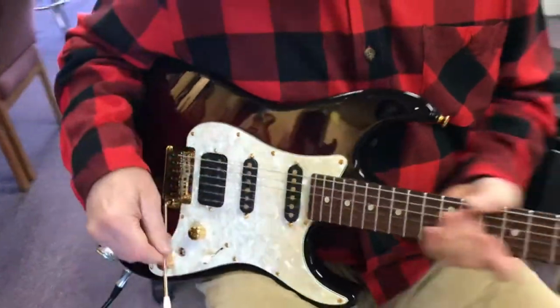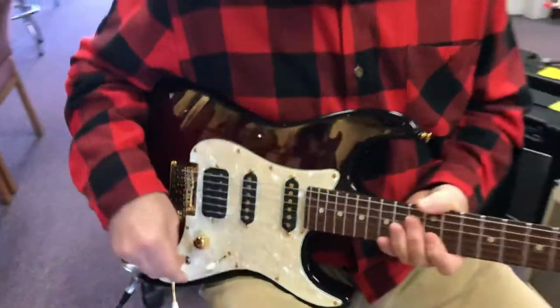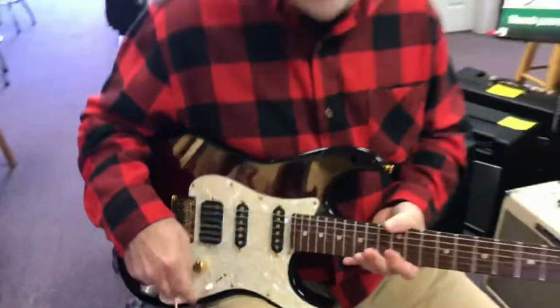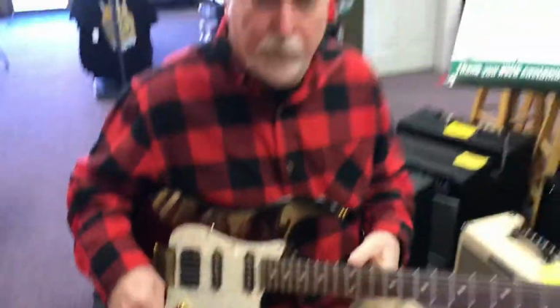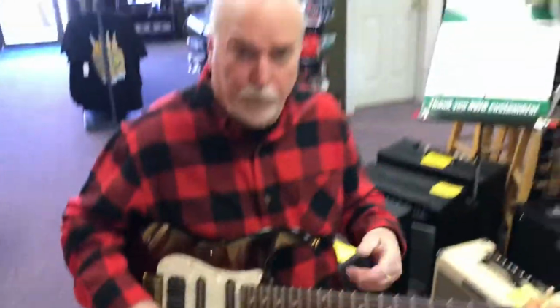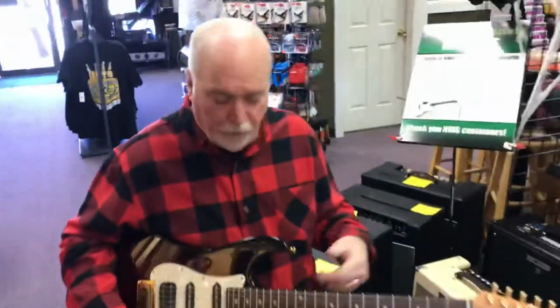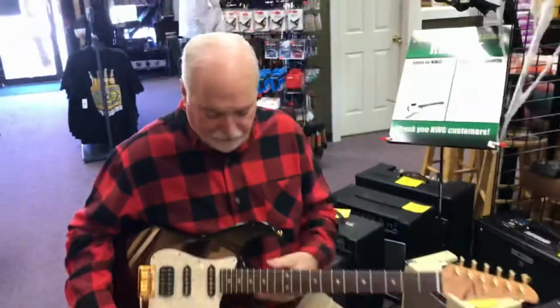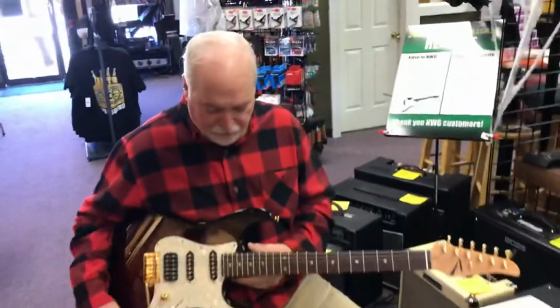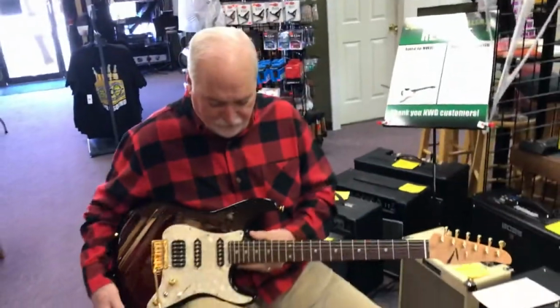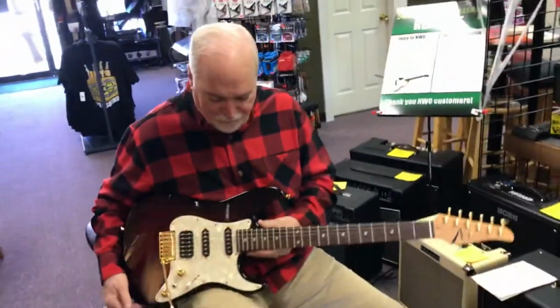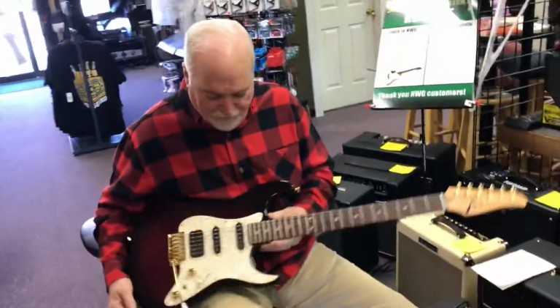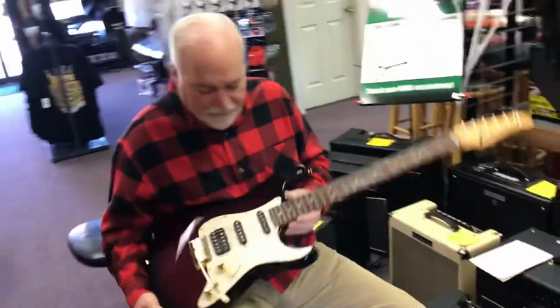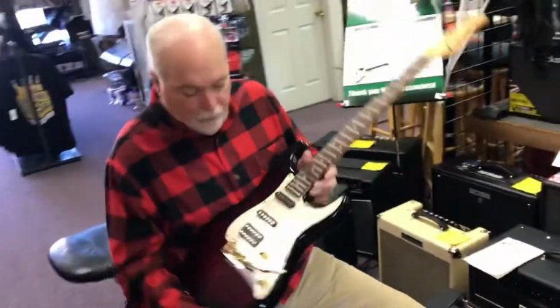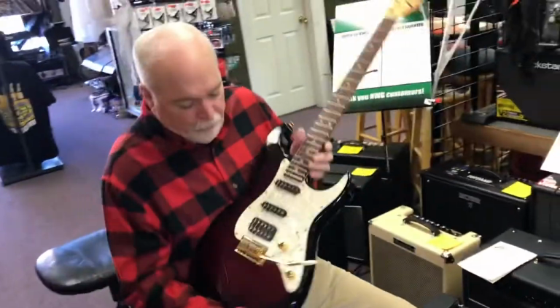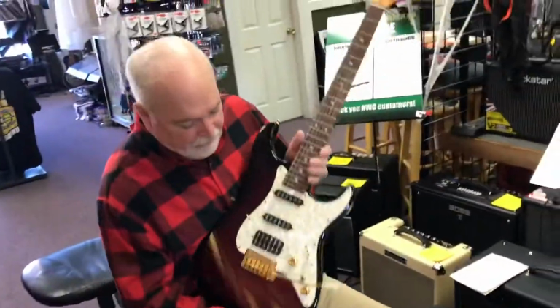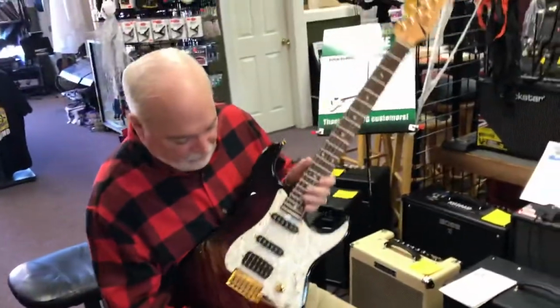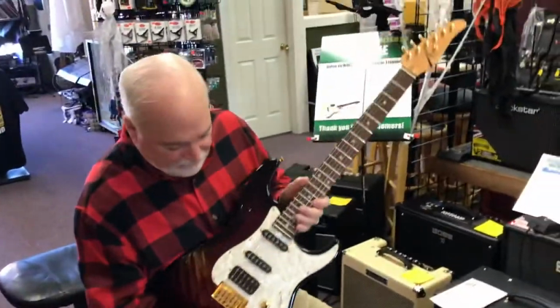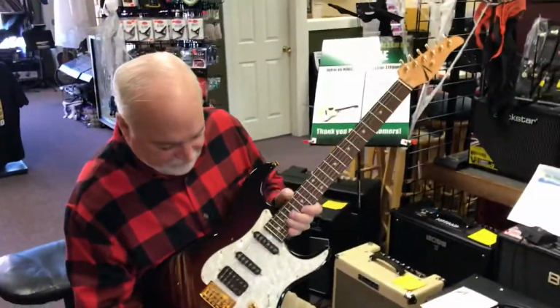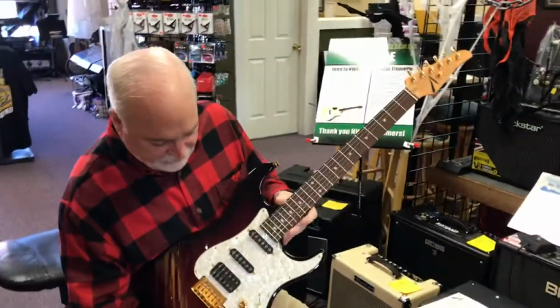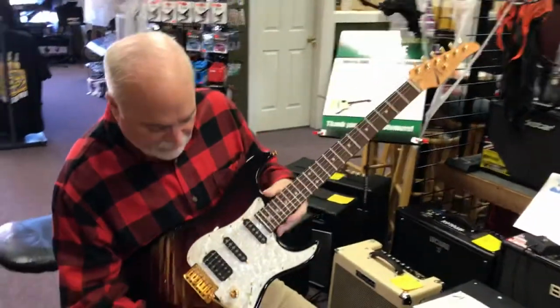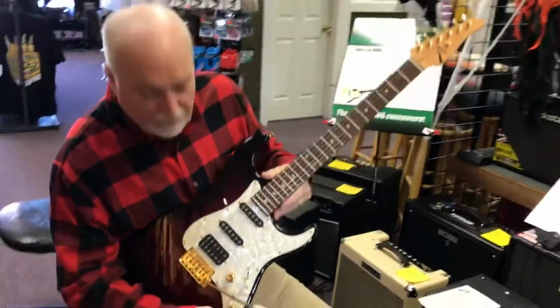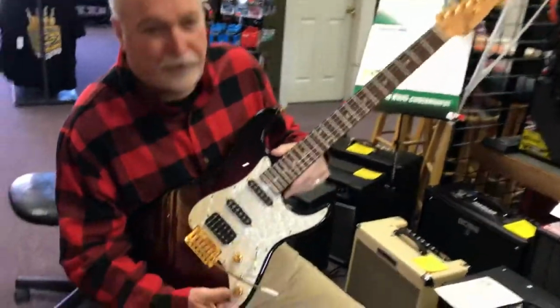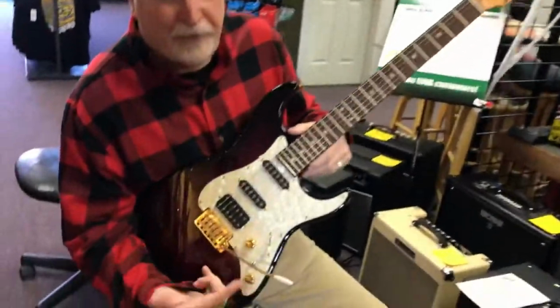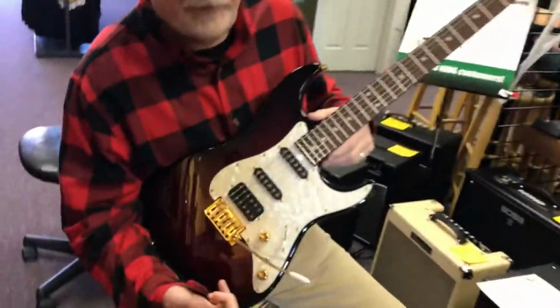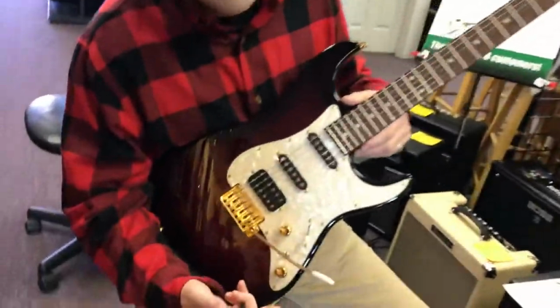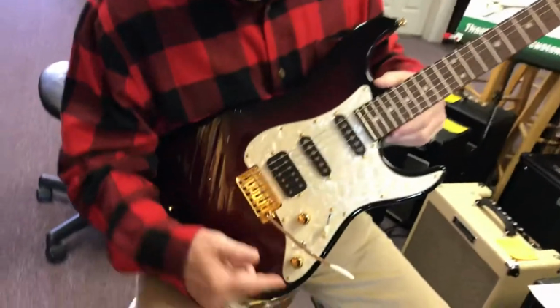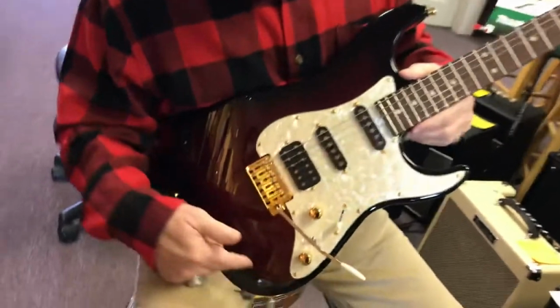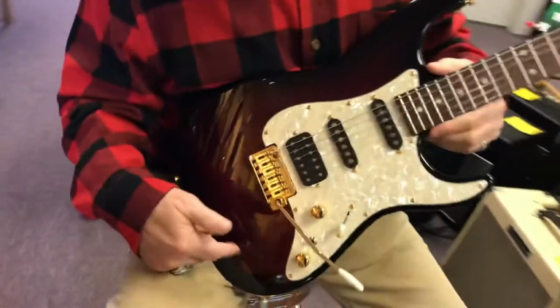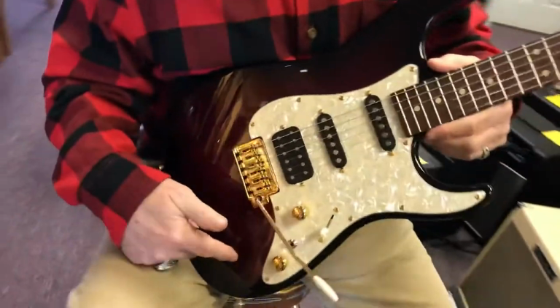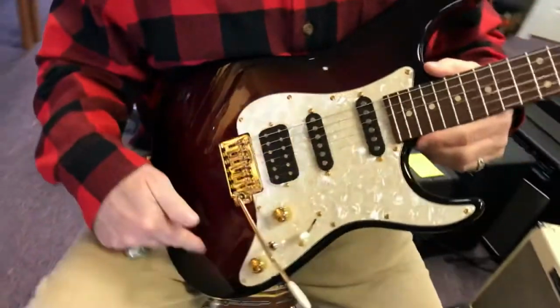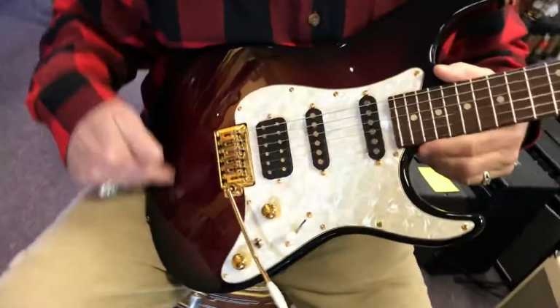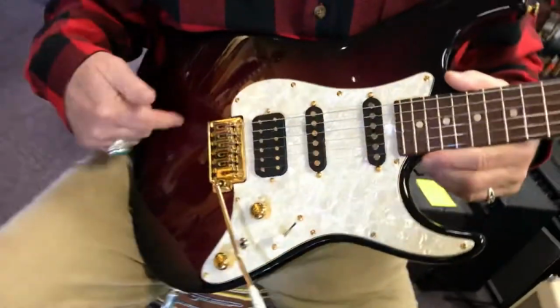Hi, it's Kevin from Northwest Guitars. We don't get in a lot of second-hand Tom Andersons. This is a beauty. This is a classic.